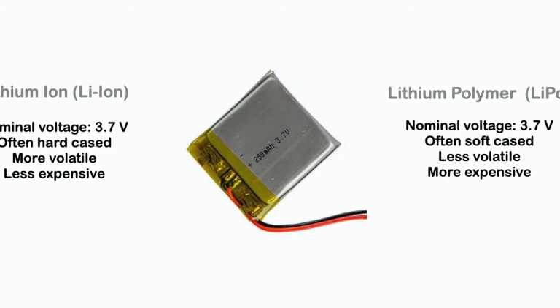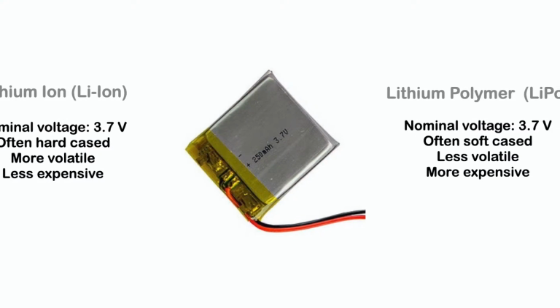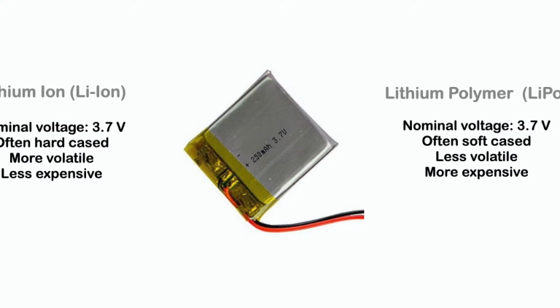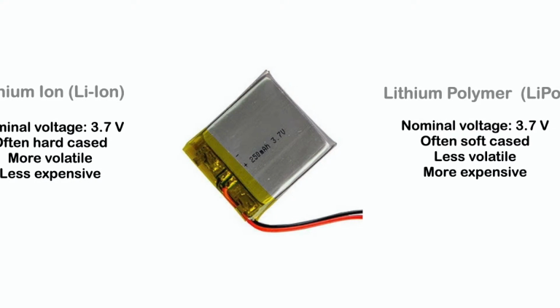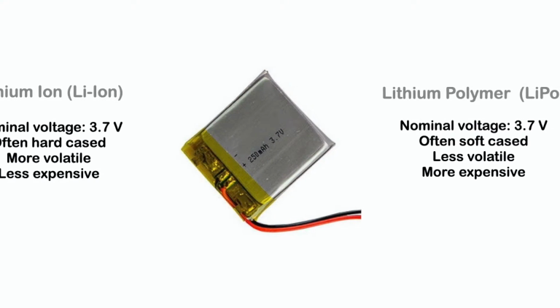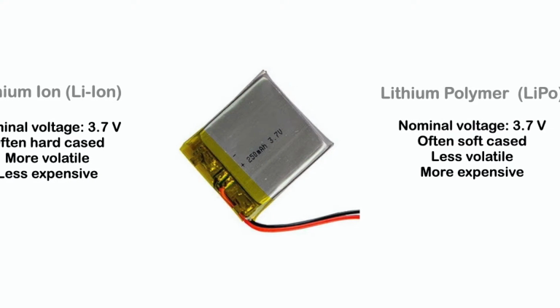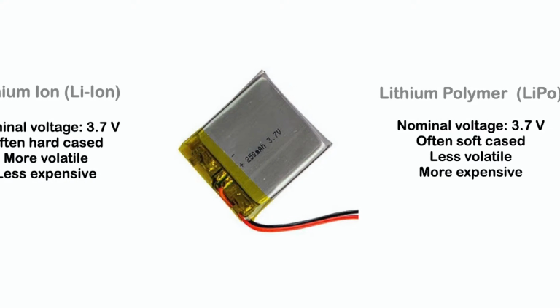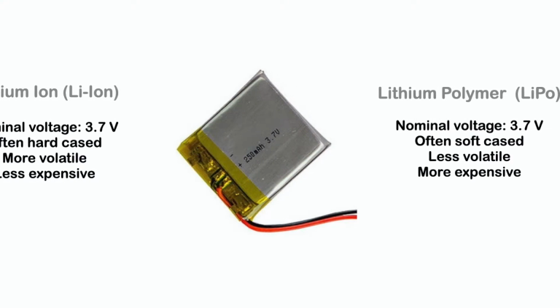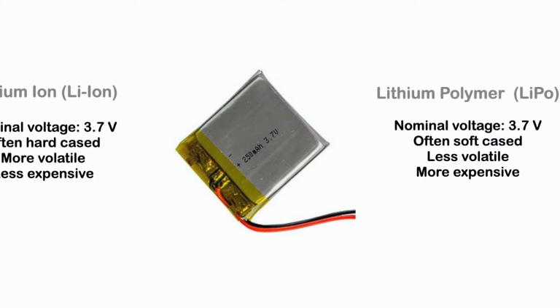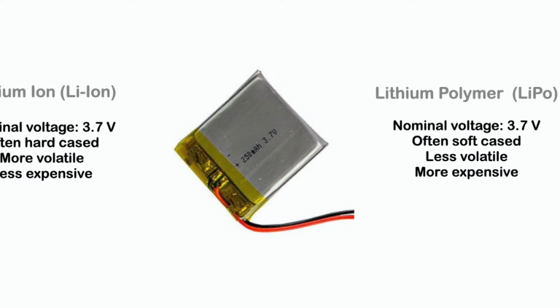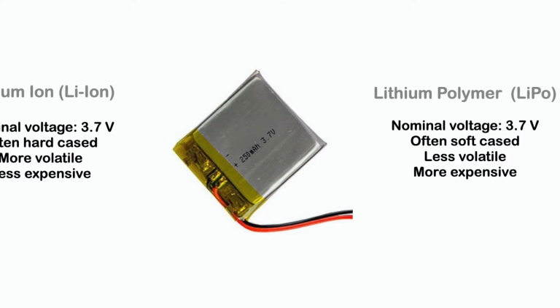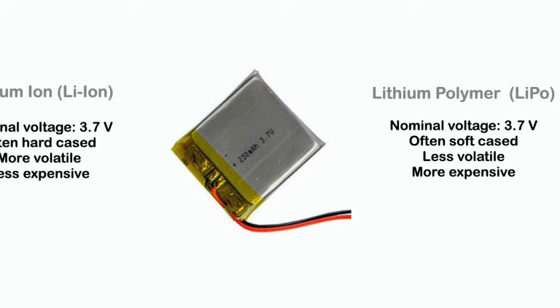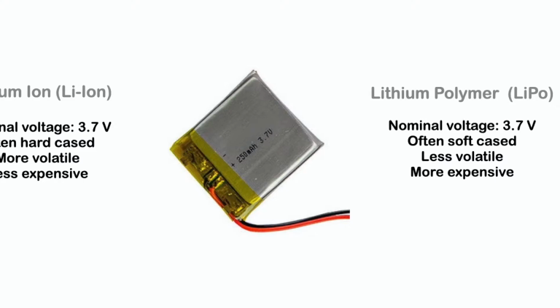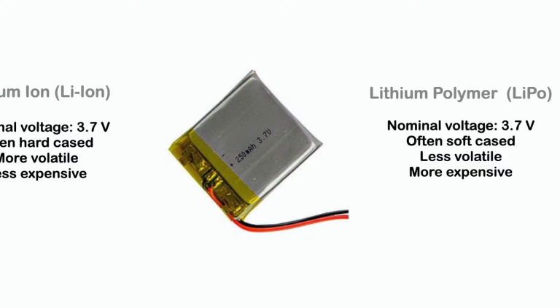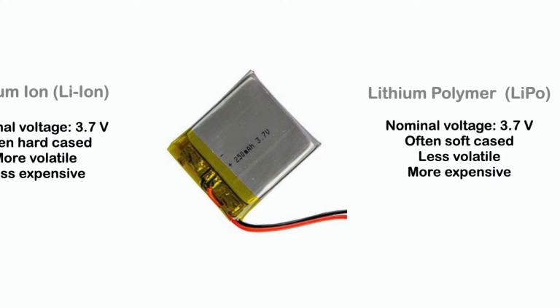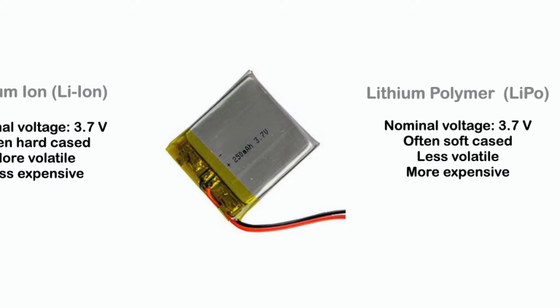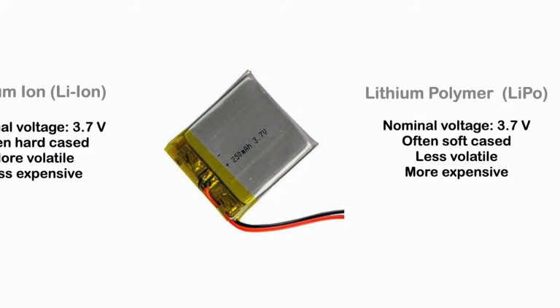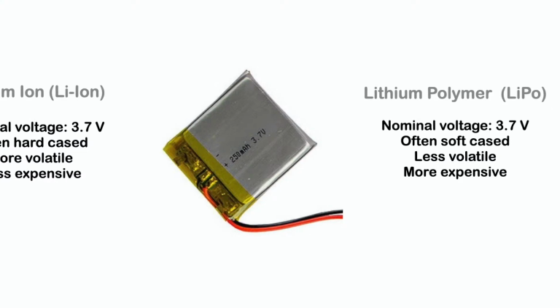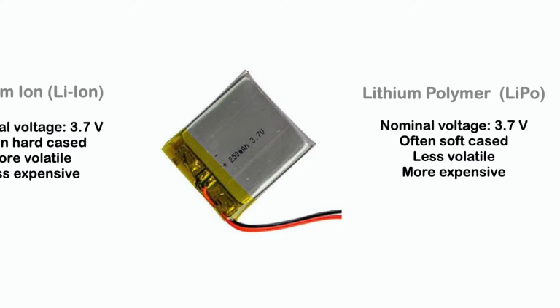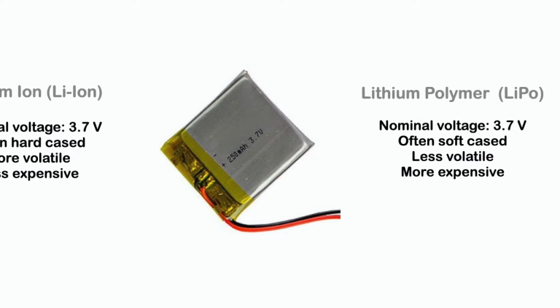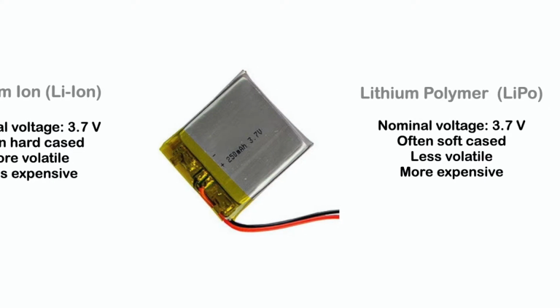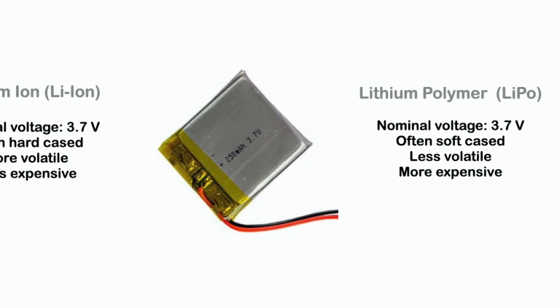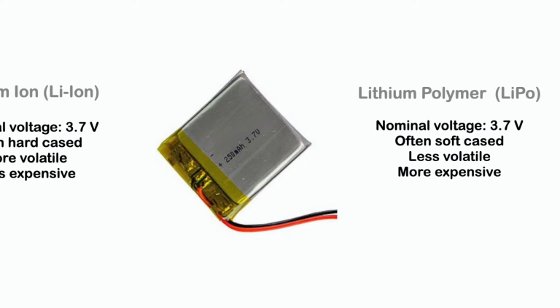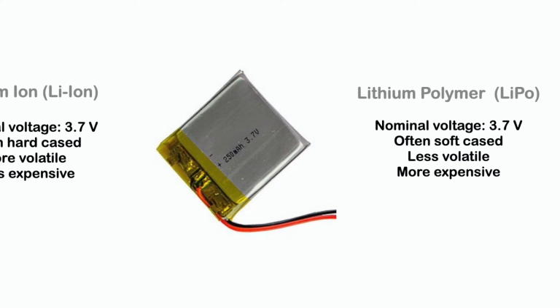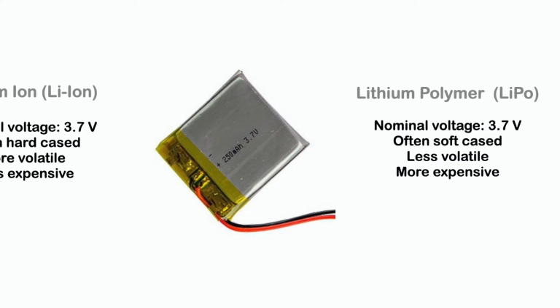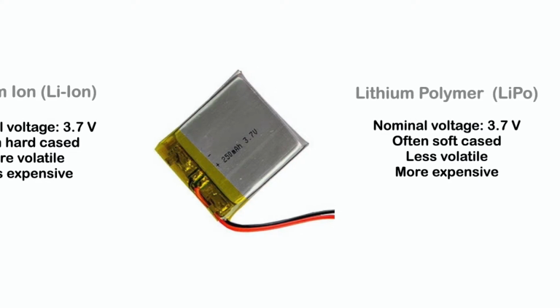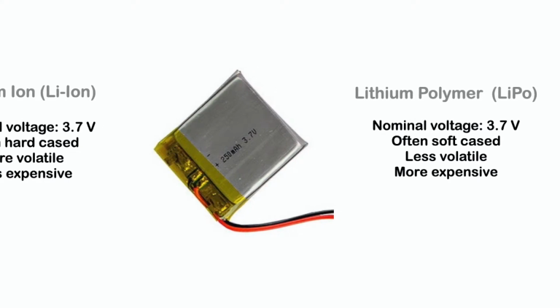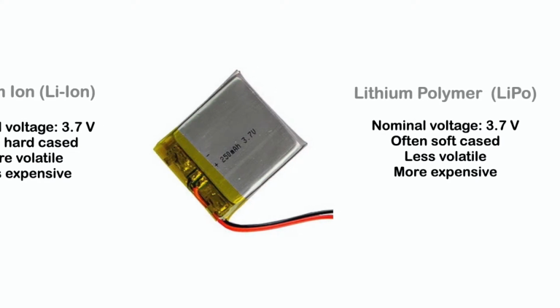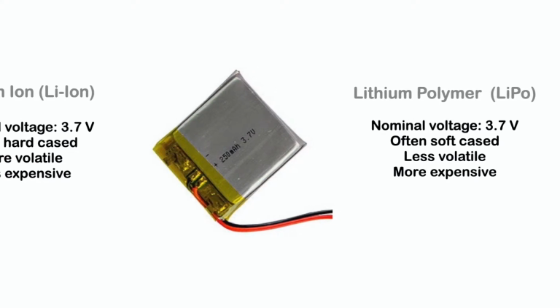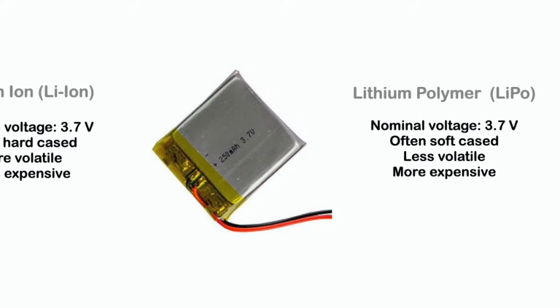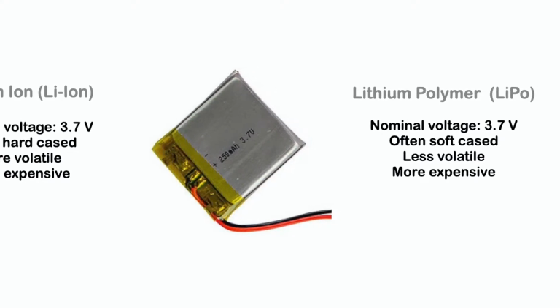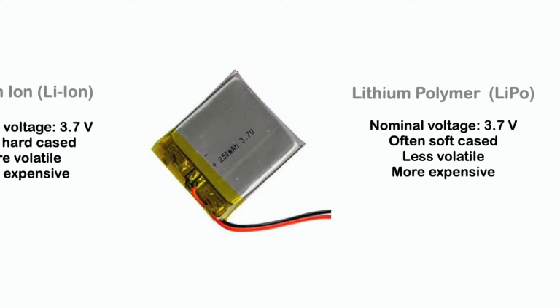Lithium ion is, however, more volatile, and short-circuiting the battery has caused overheating and fire.